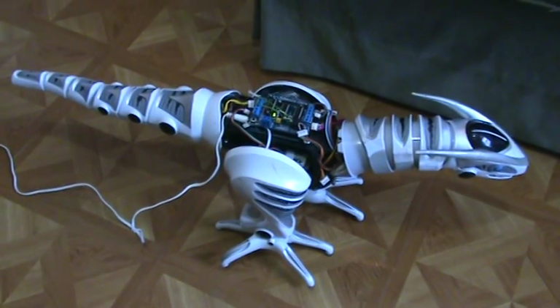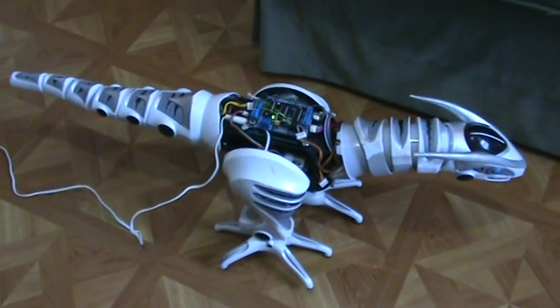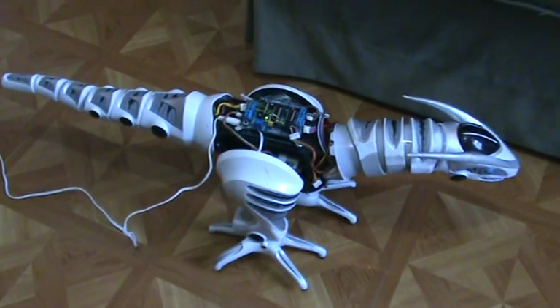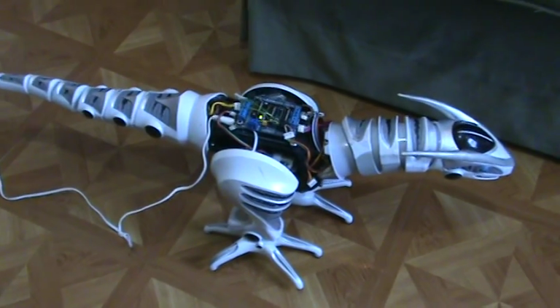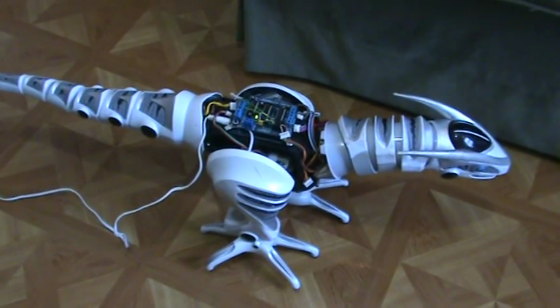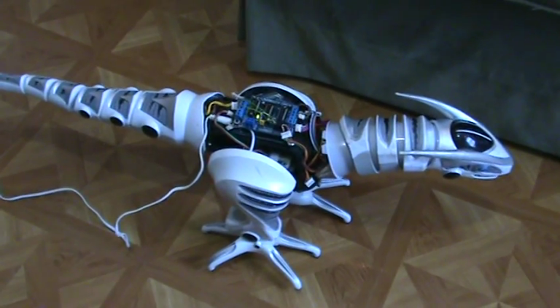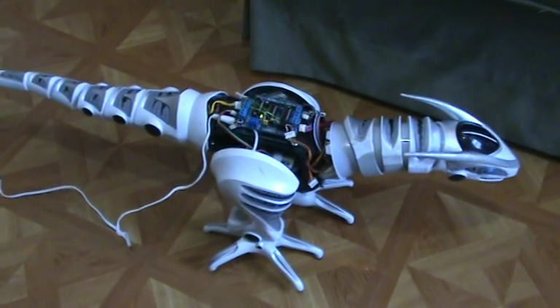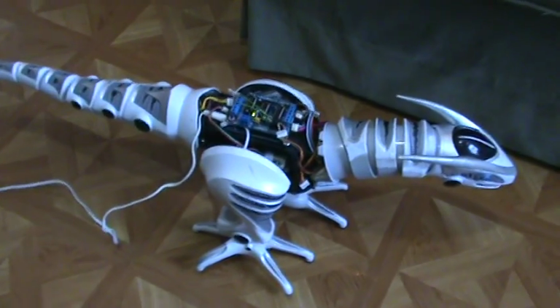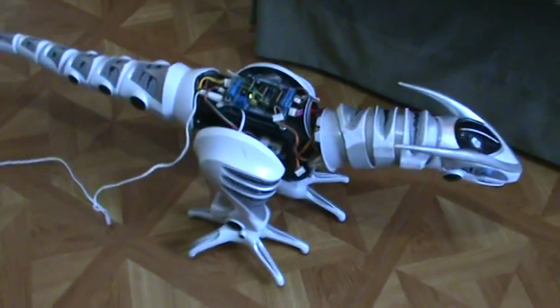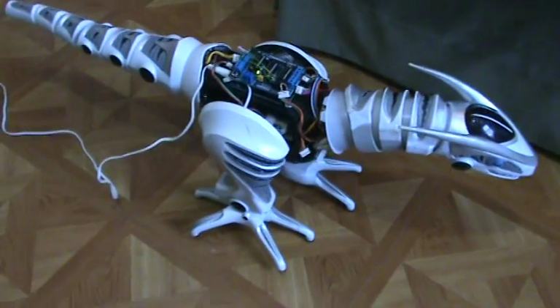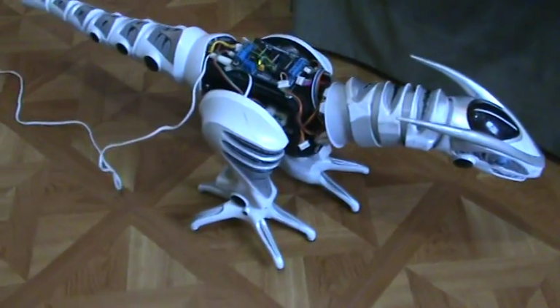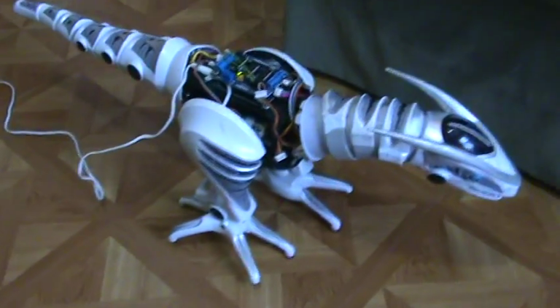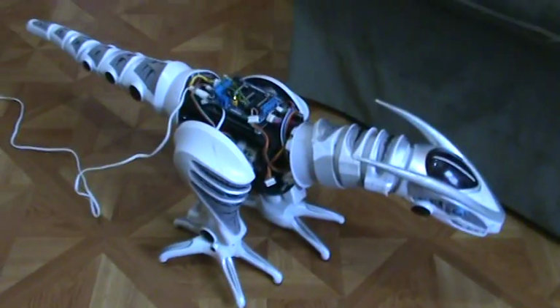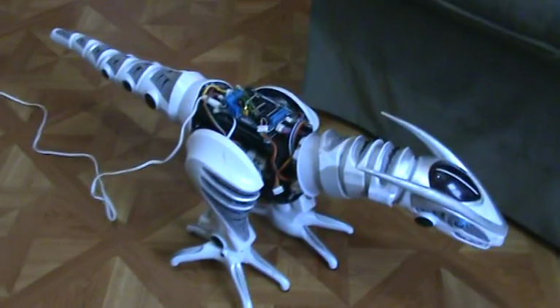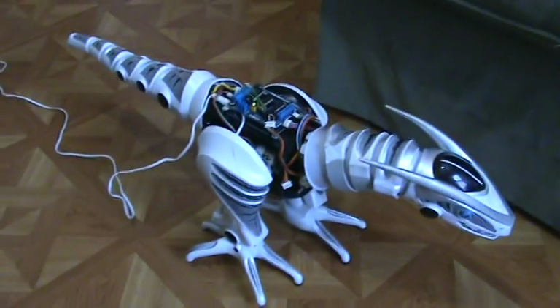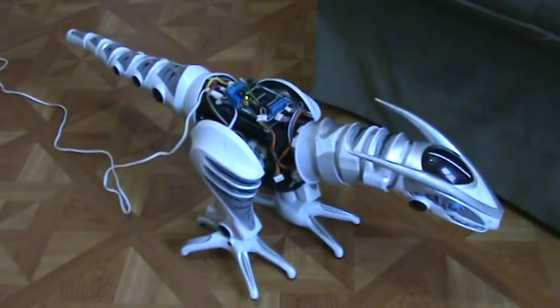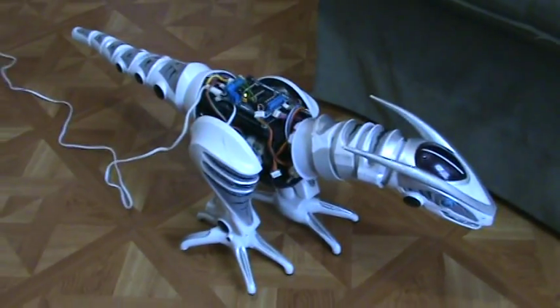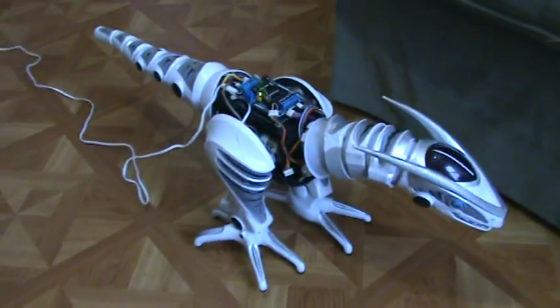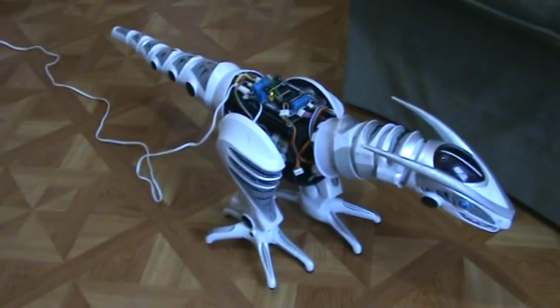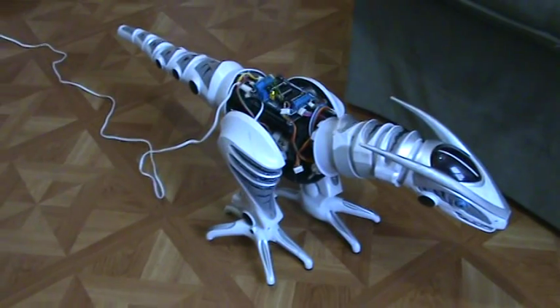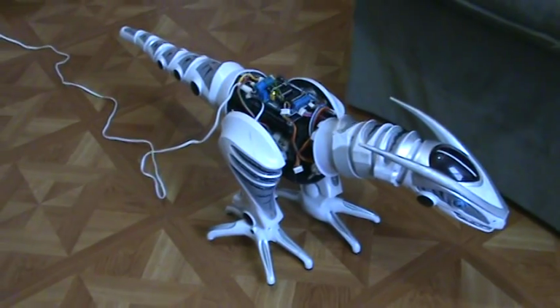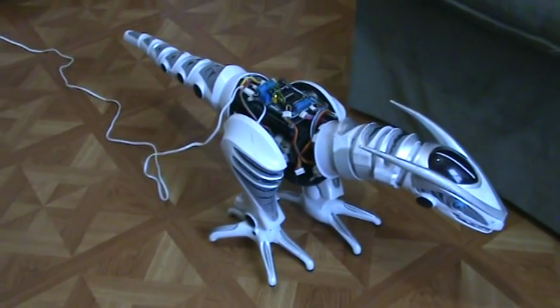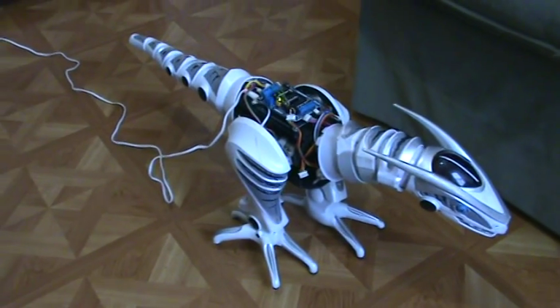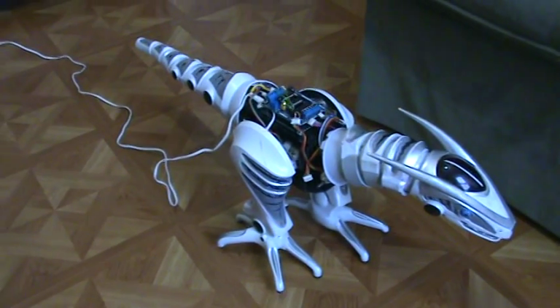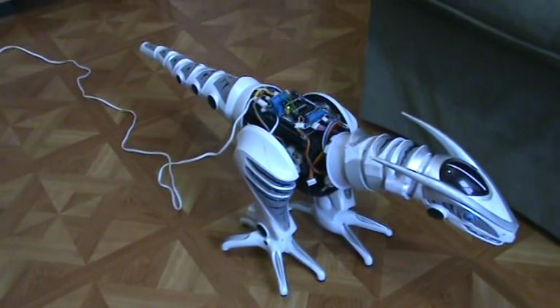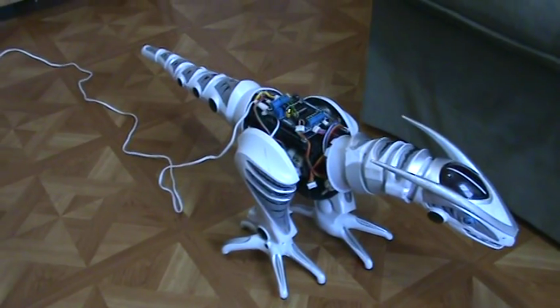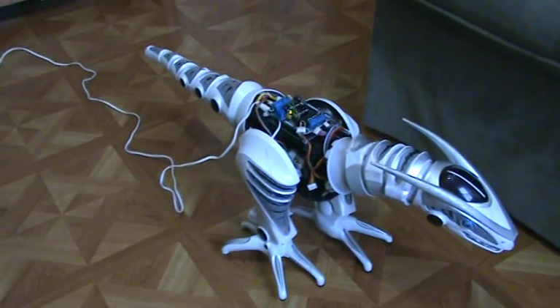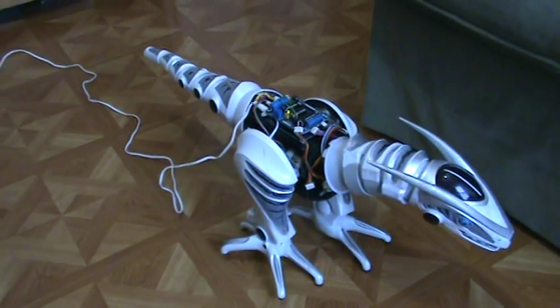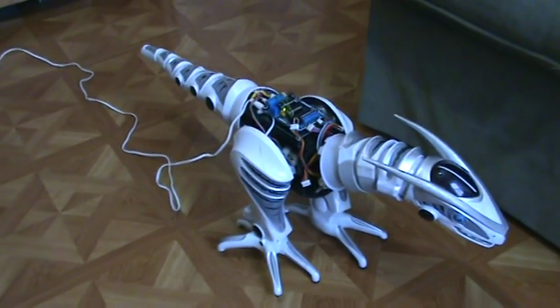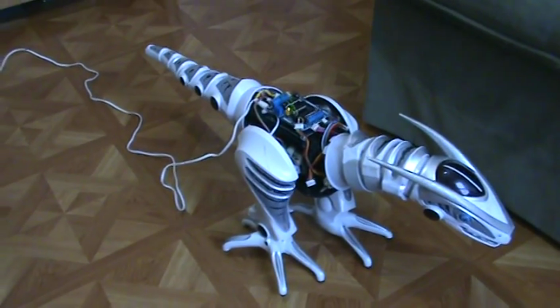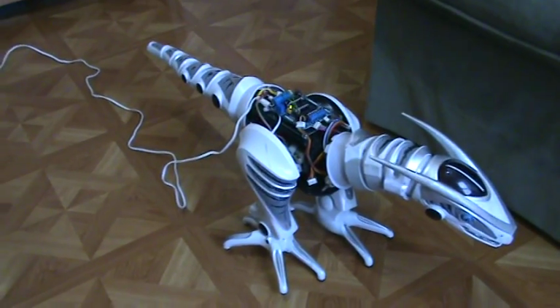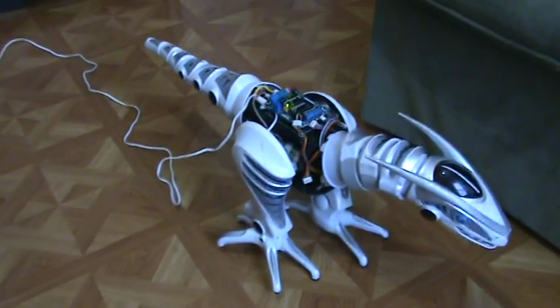There you are — the Arduino powered Roboraptor.